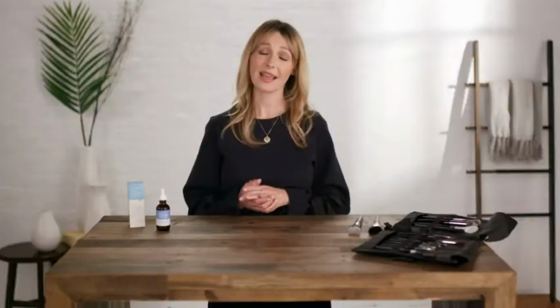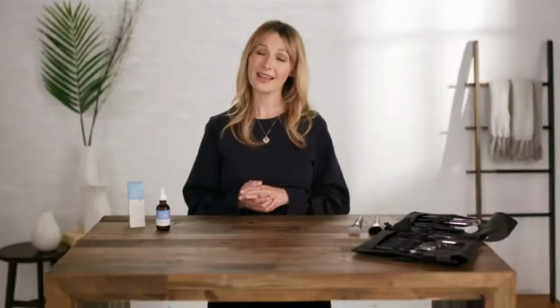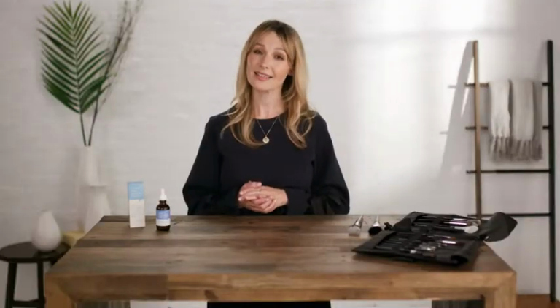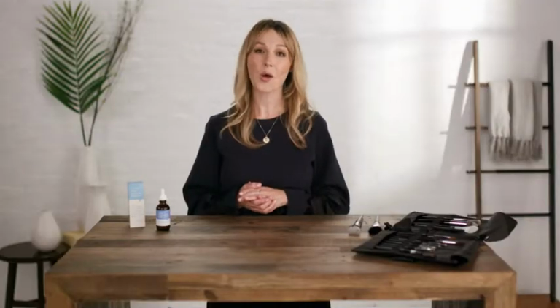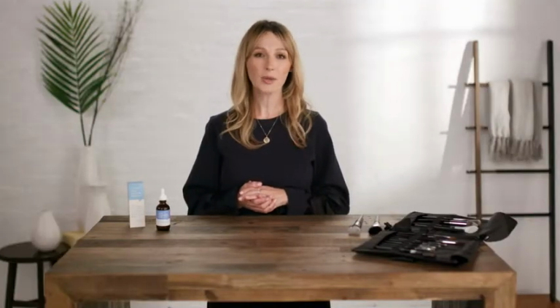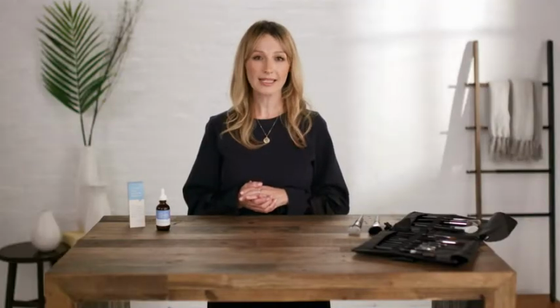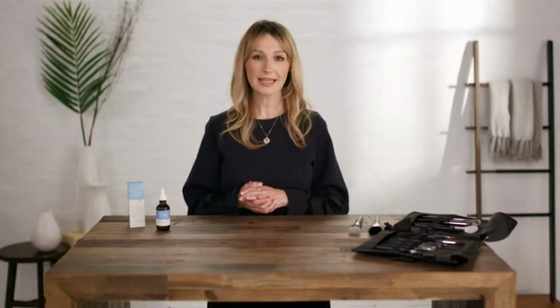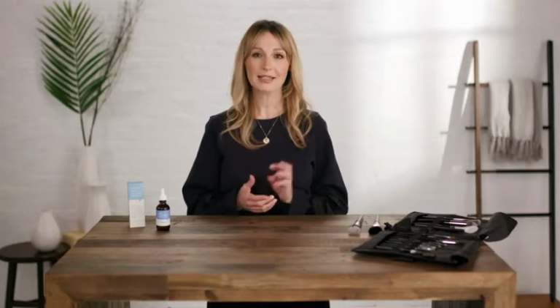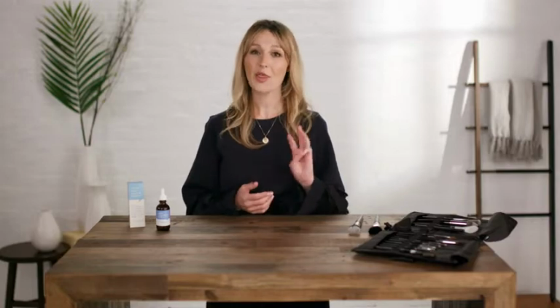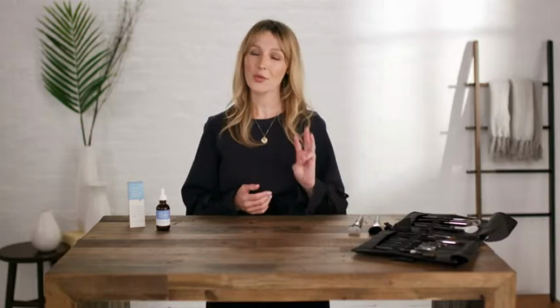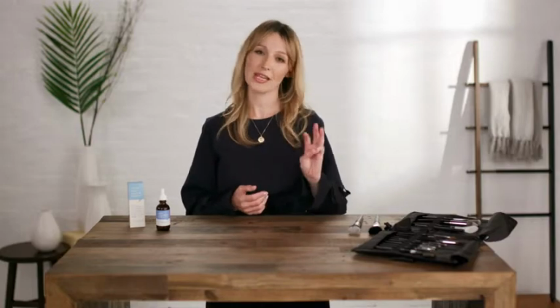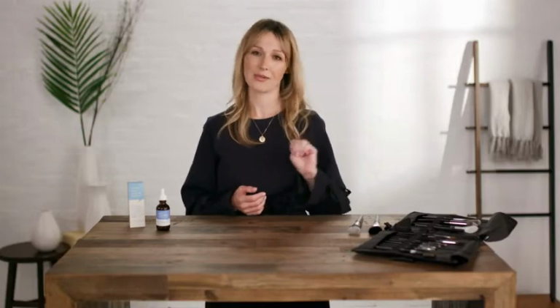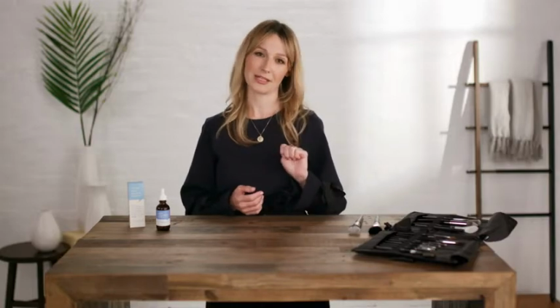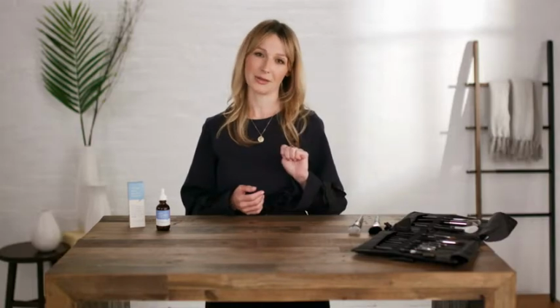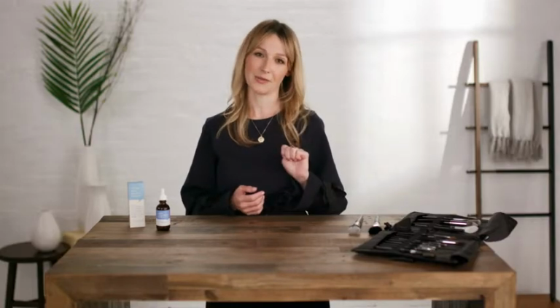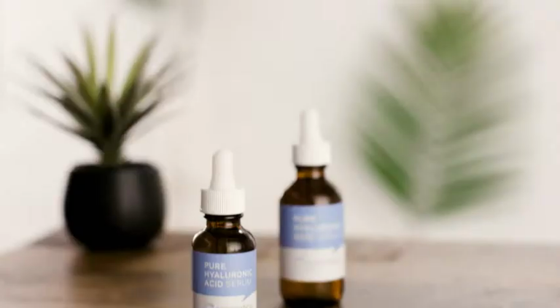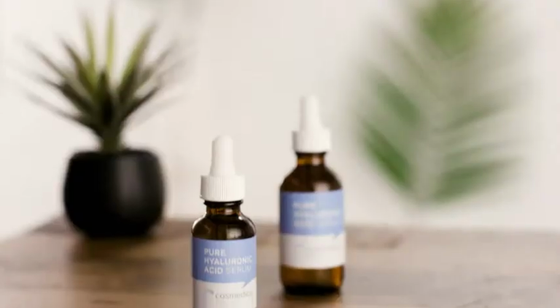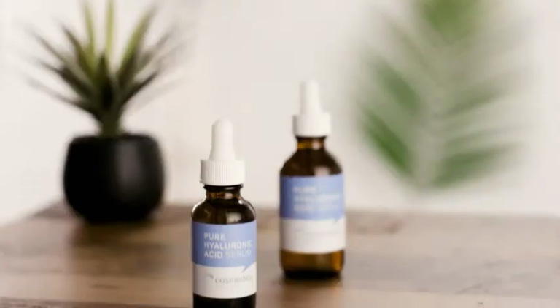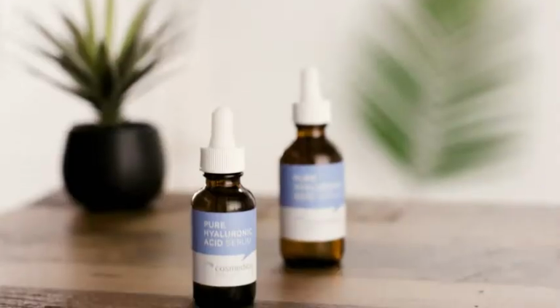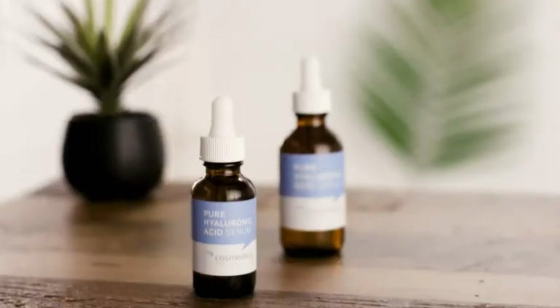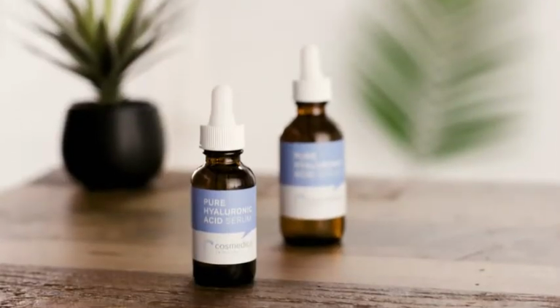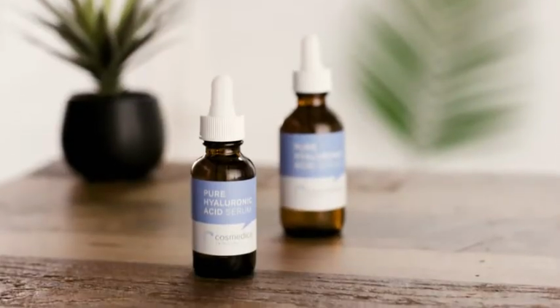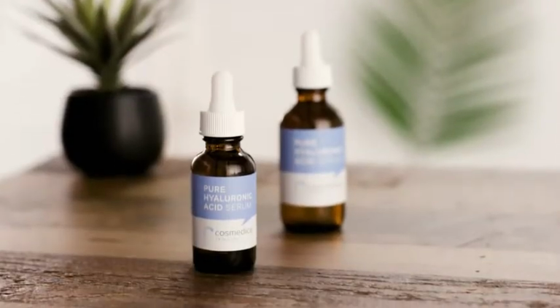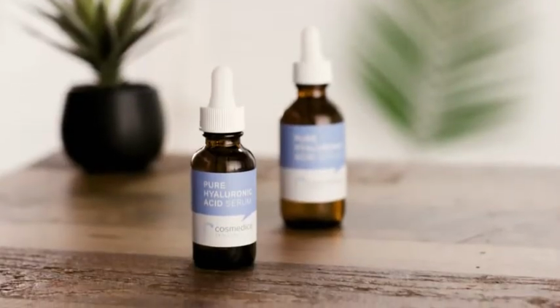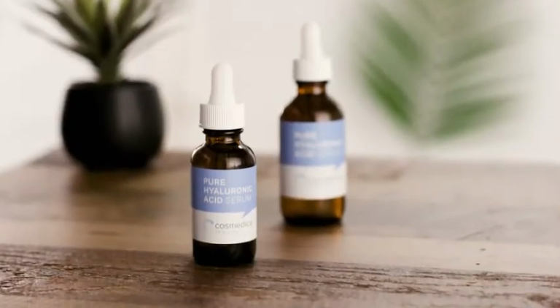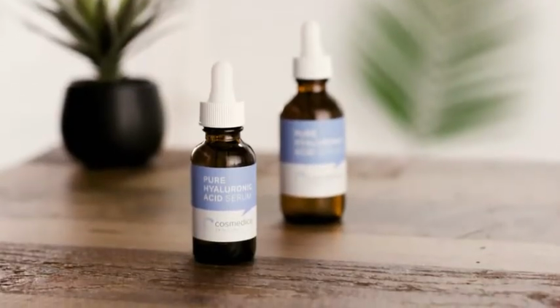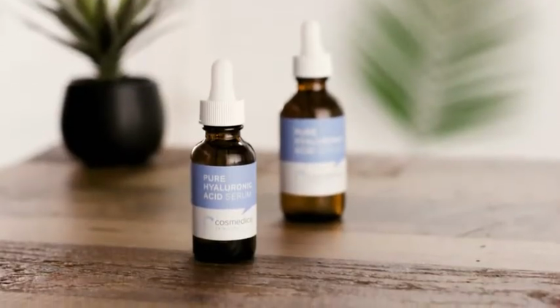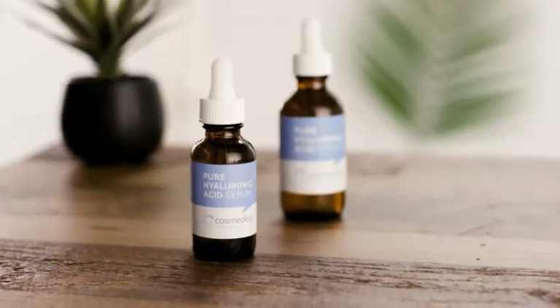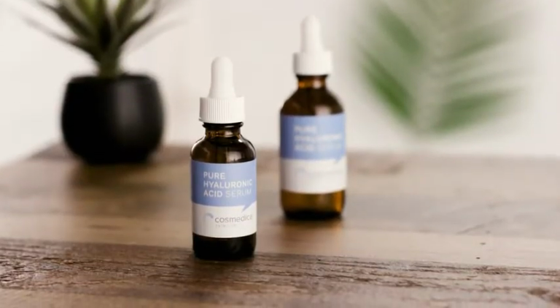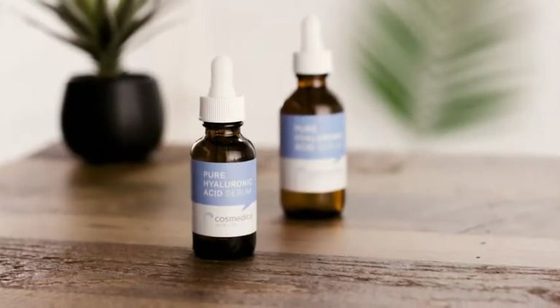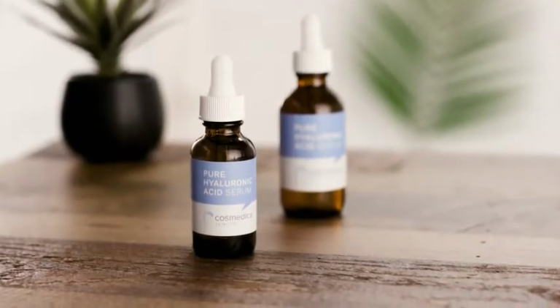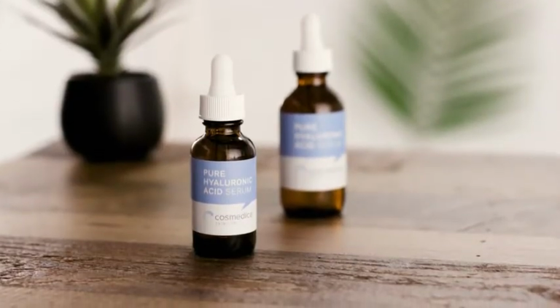And it only contains three ingredients total. Plus, it's paraben-free, cruelty-free, and vegan.